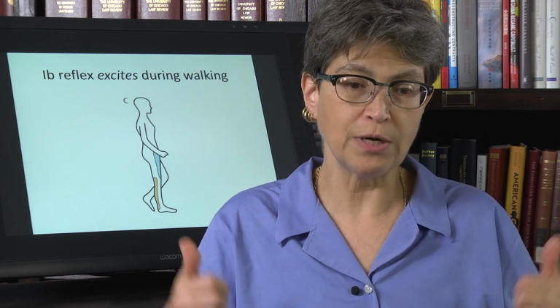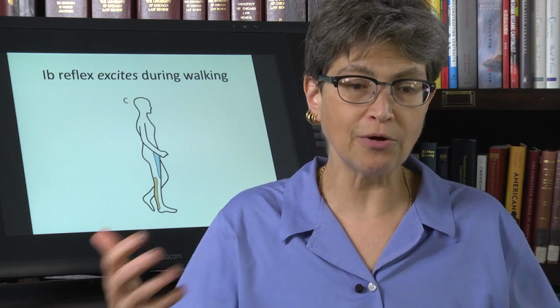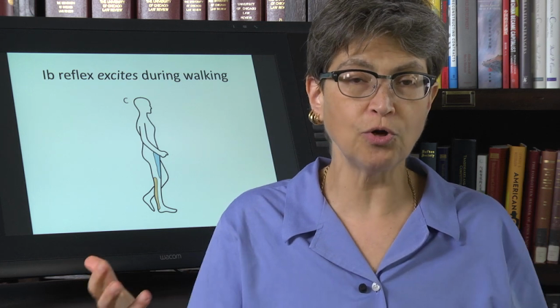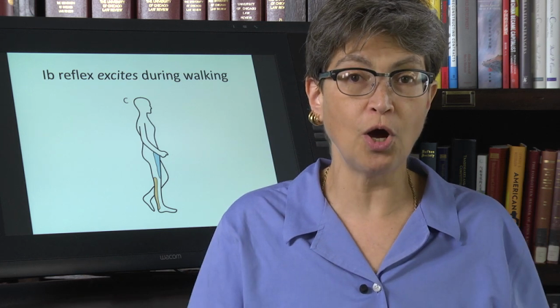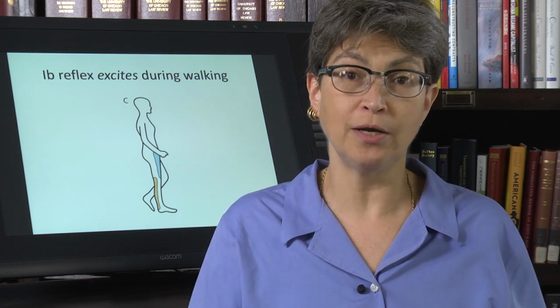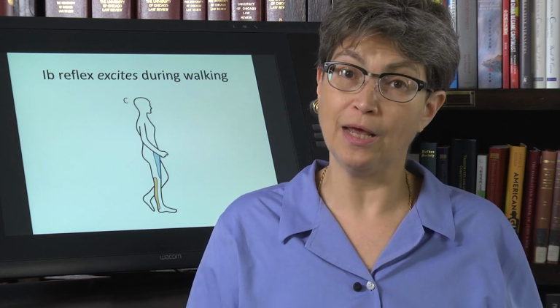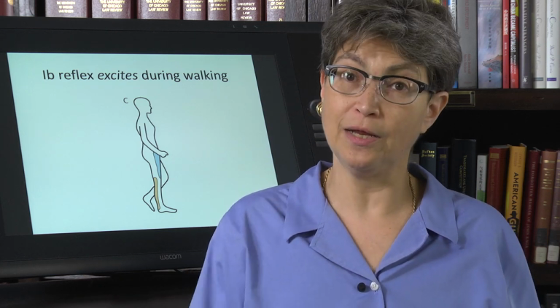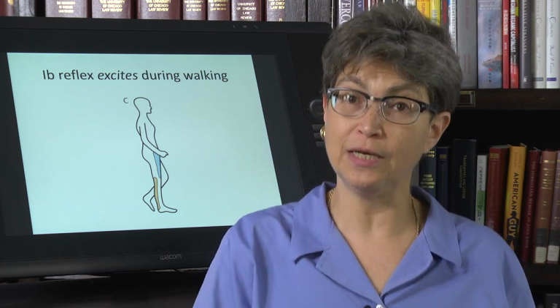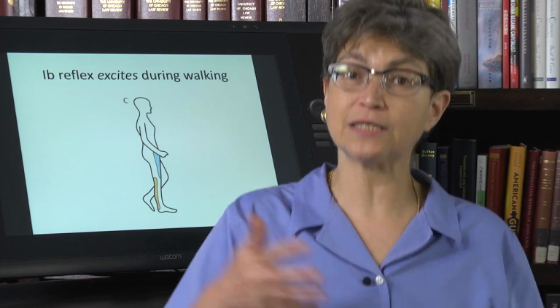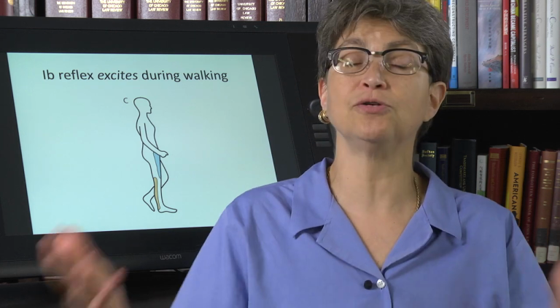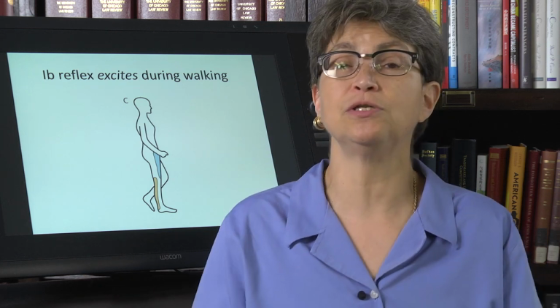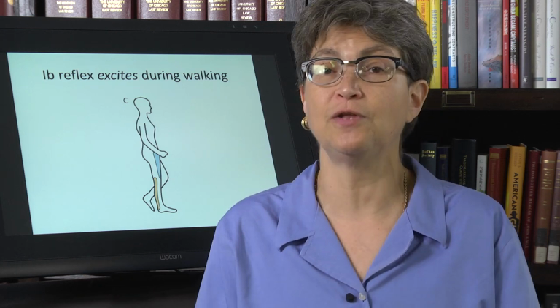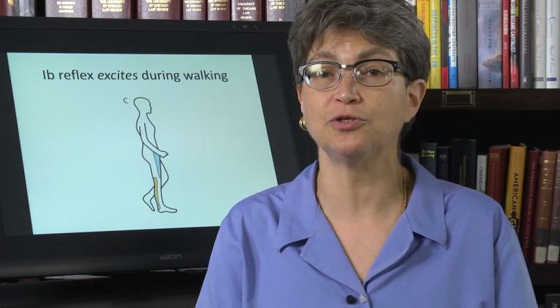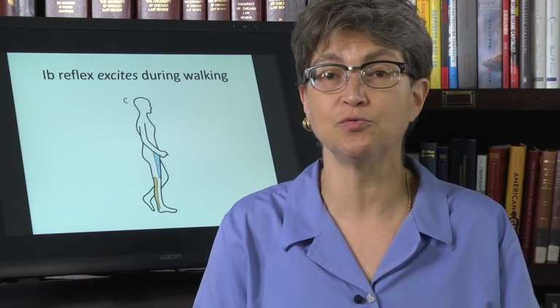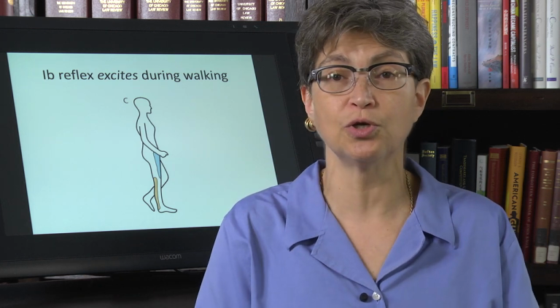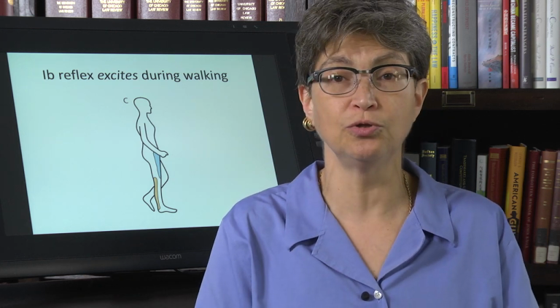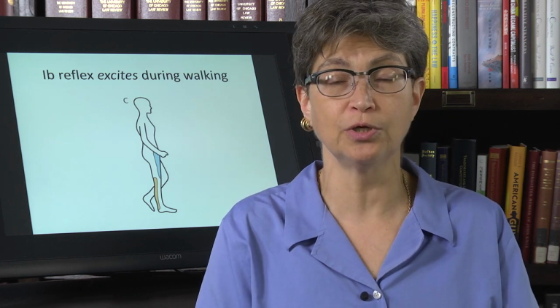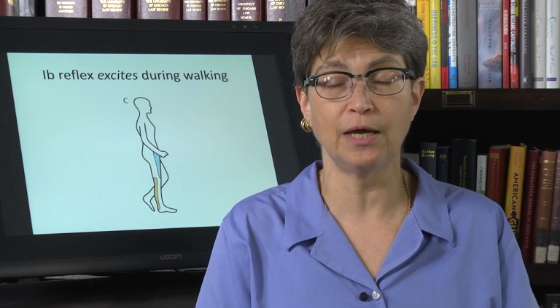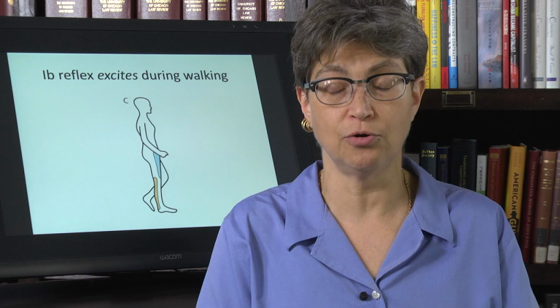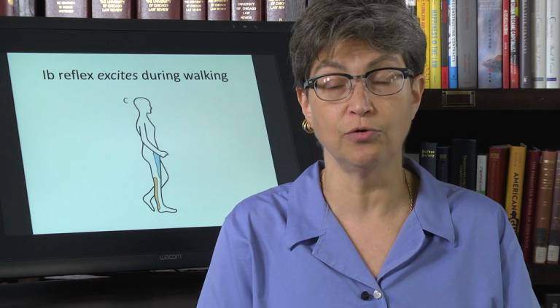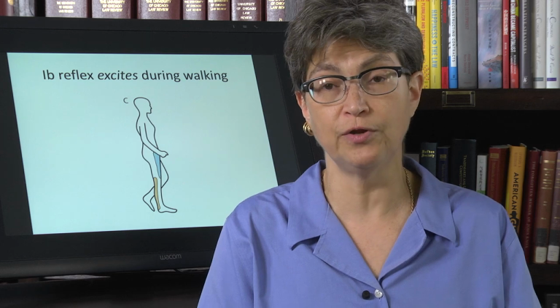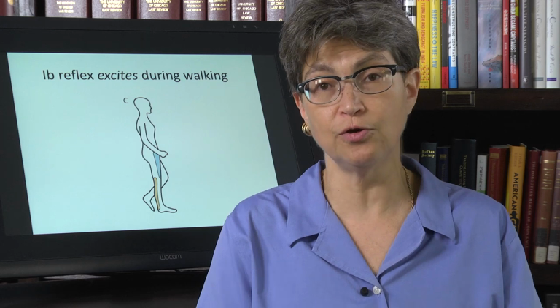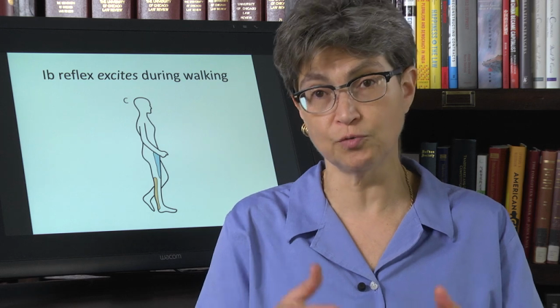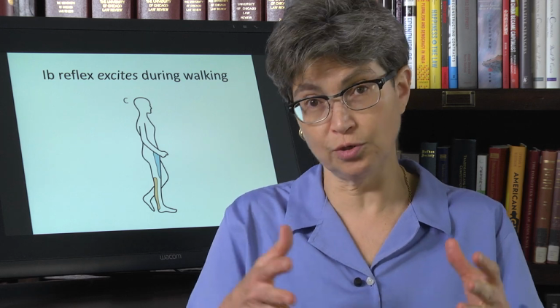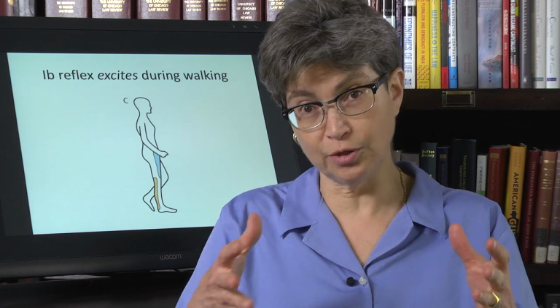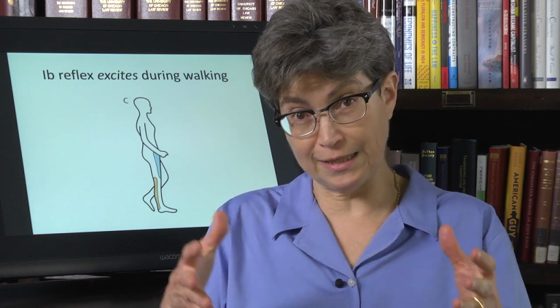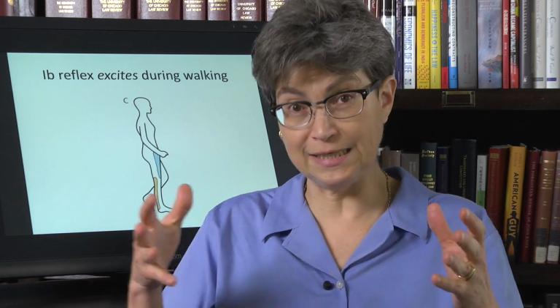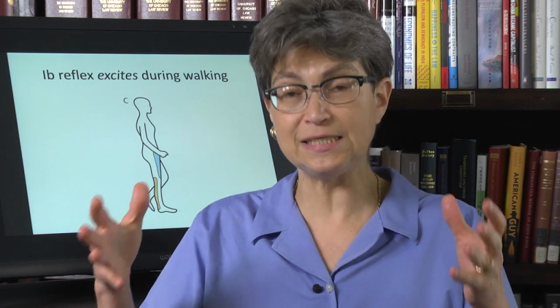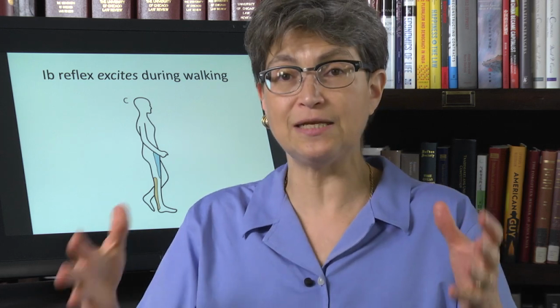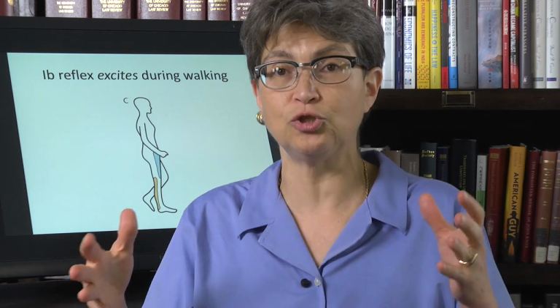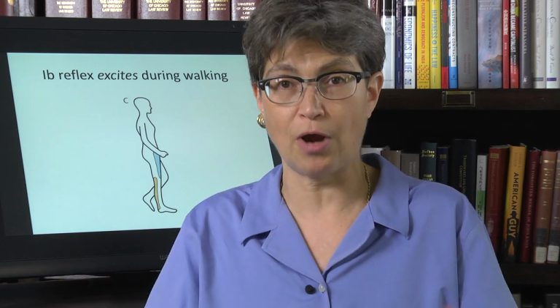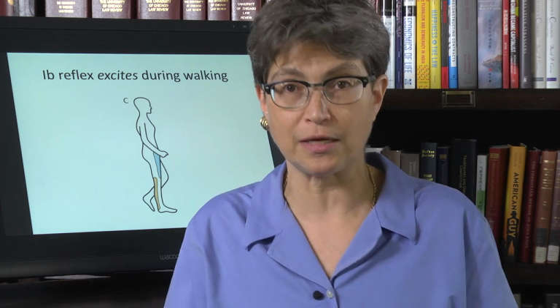We're now going to move on. In the next series of videos, we're going to look at descending tracts.